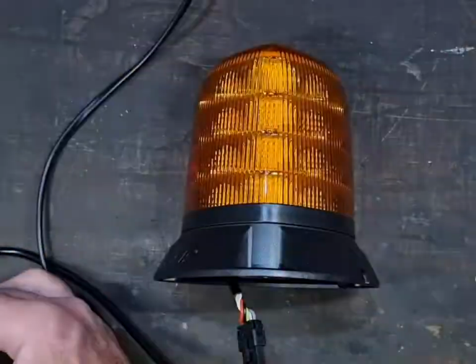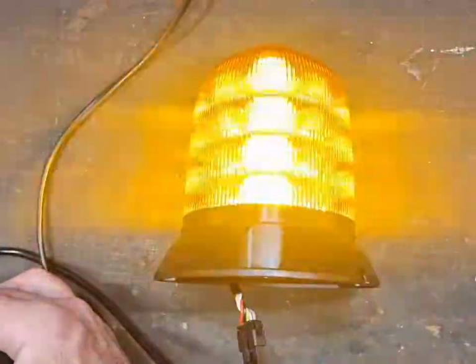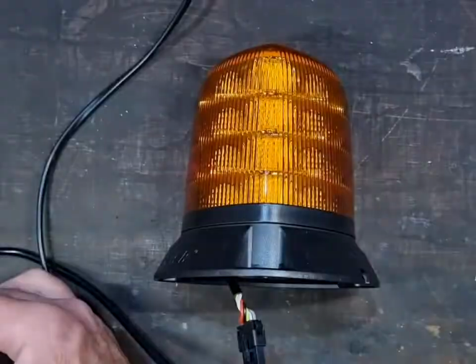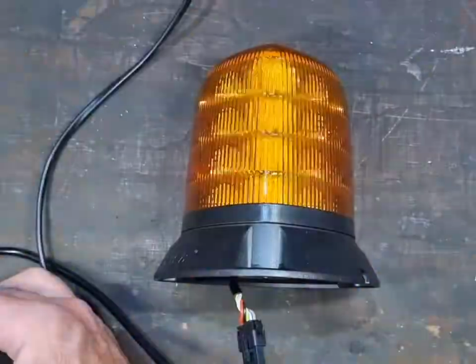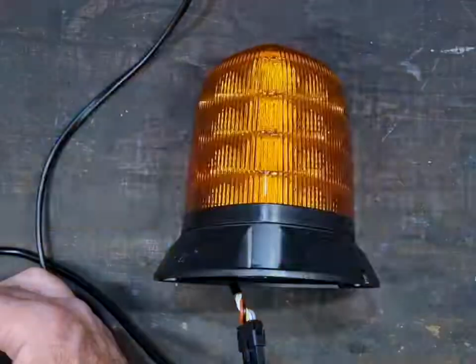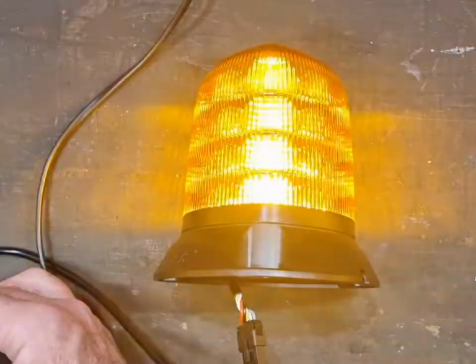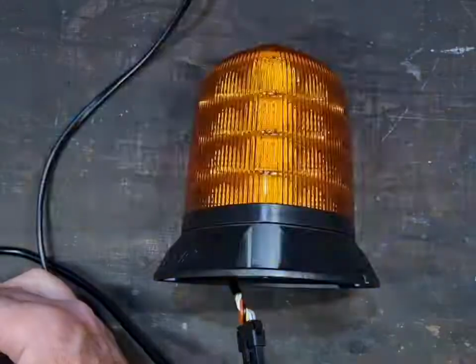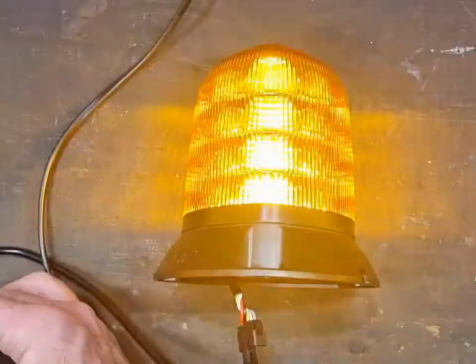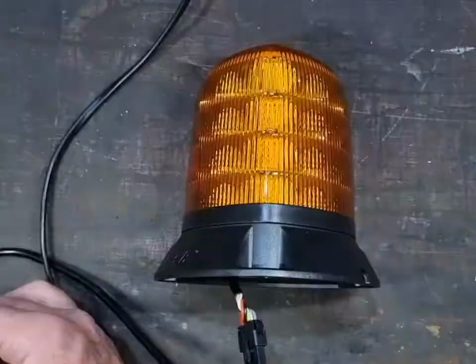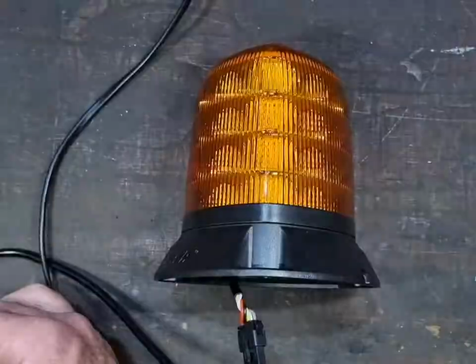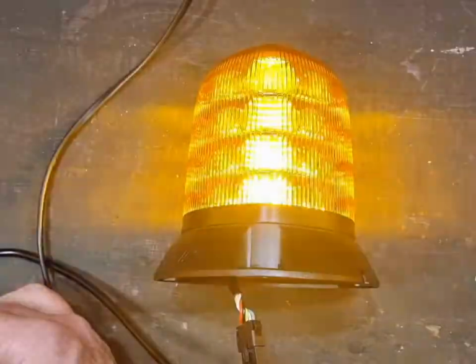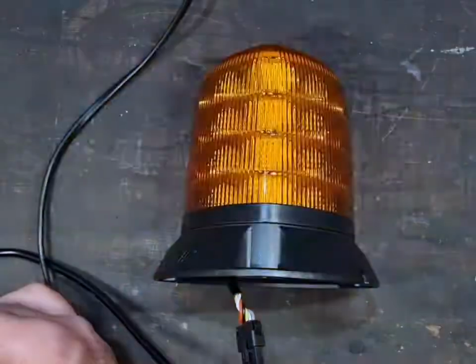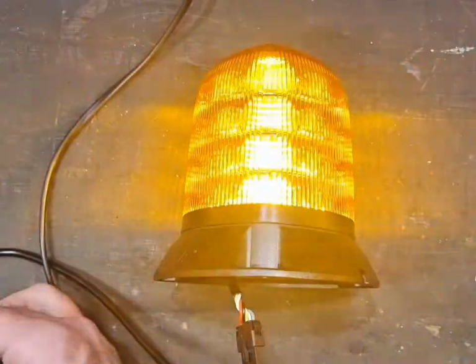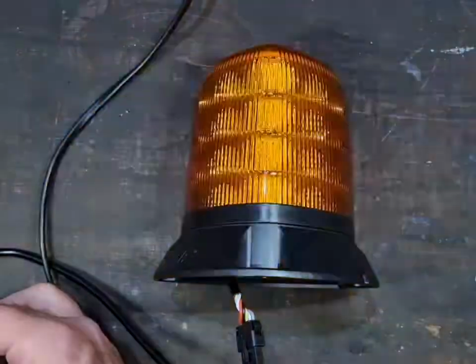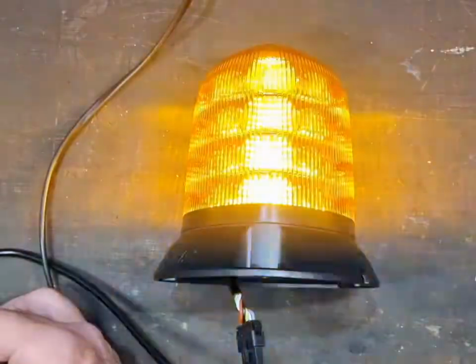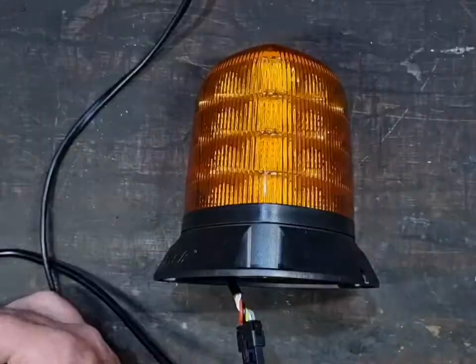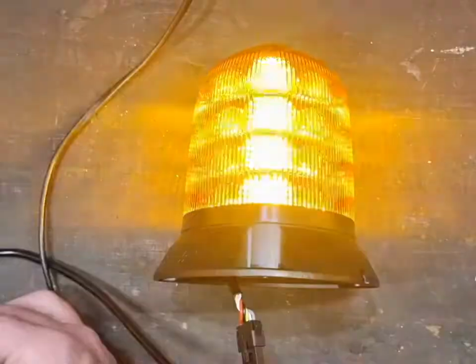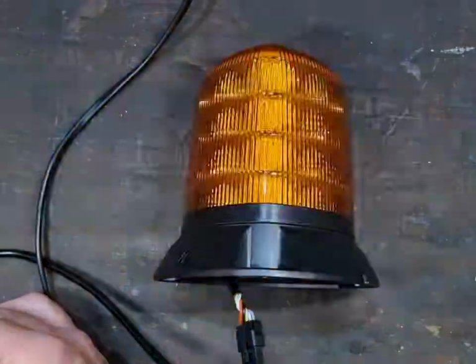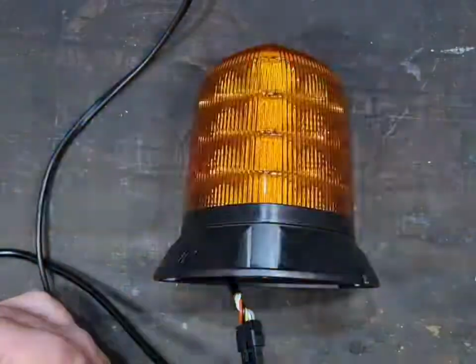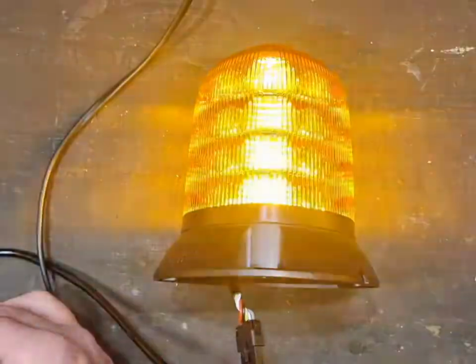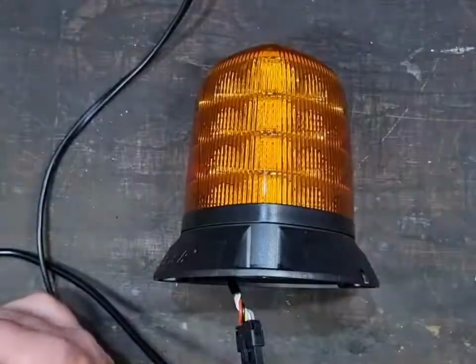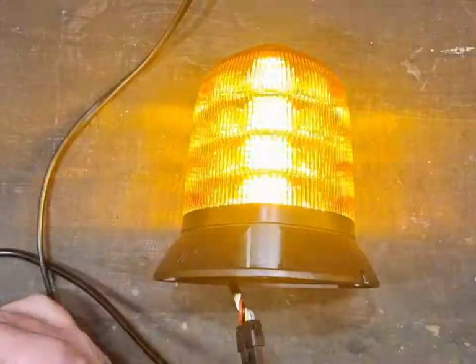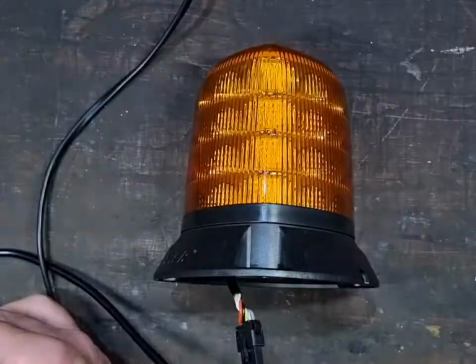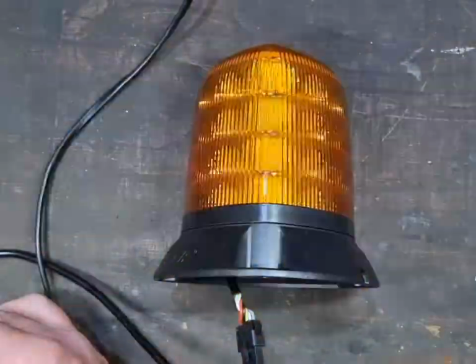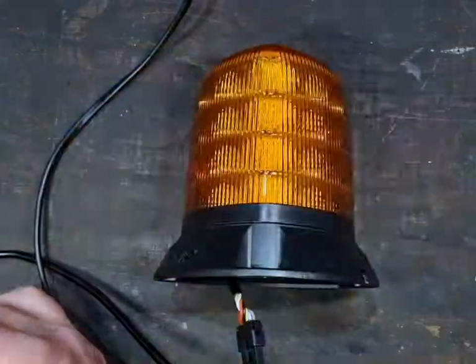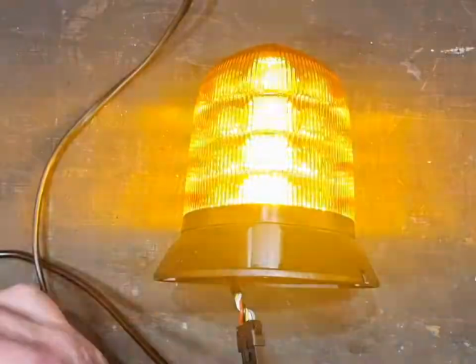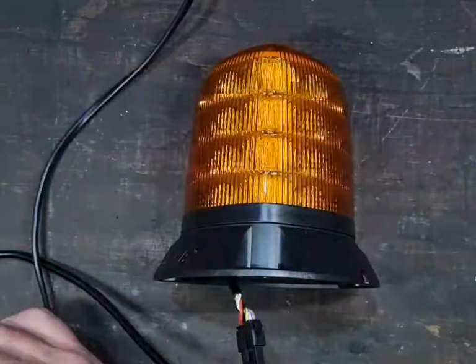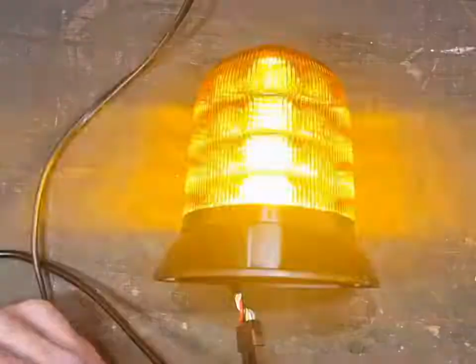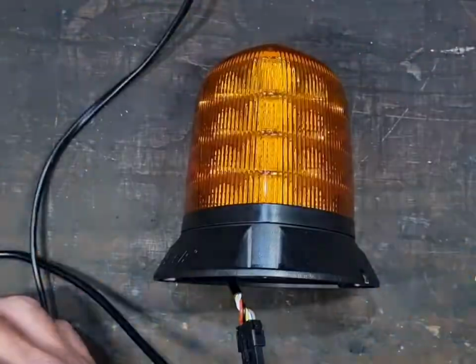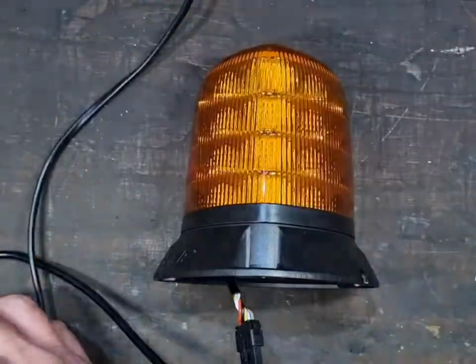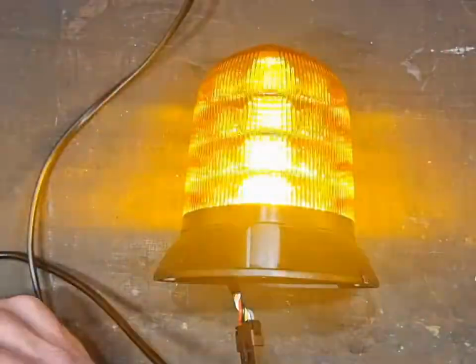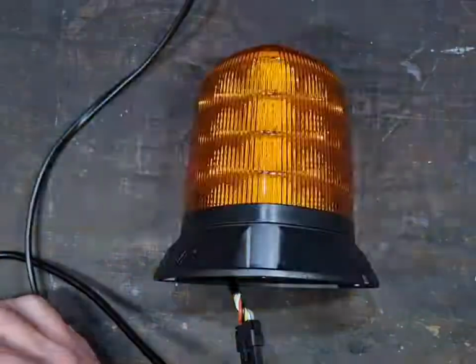It's got the same mounting holes as the old ones, so you can take your old rotating beacon off and these ones will go straight on. Seven year warranty.